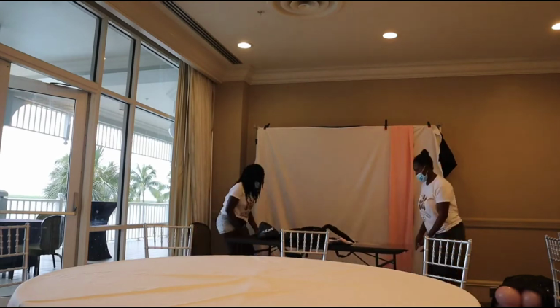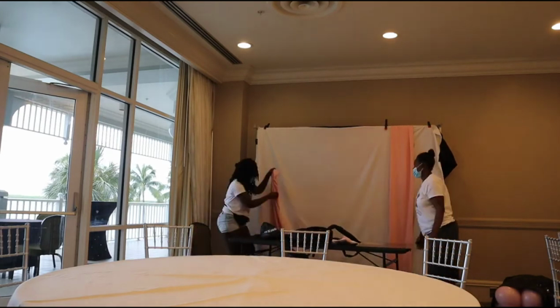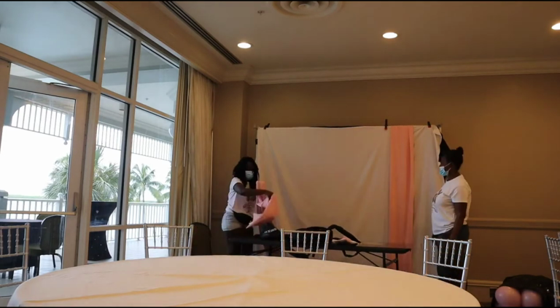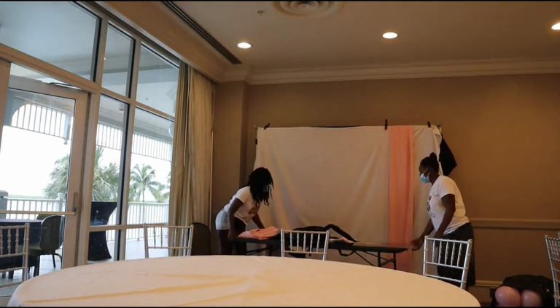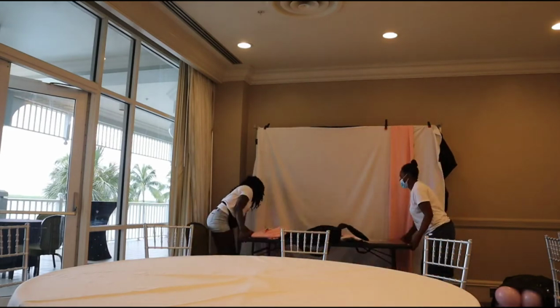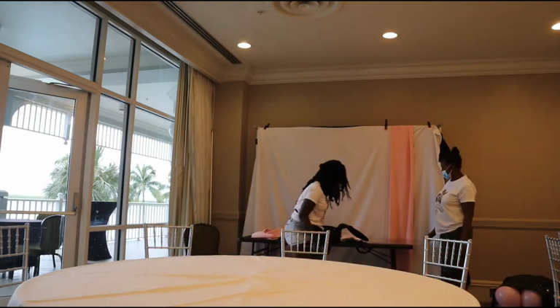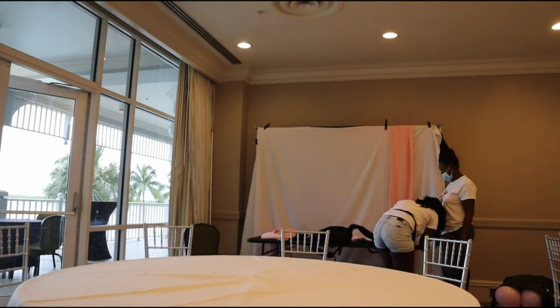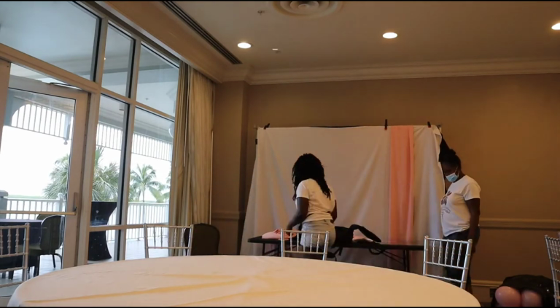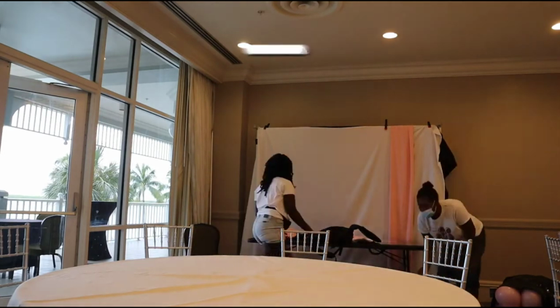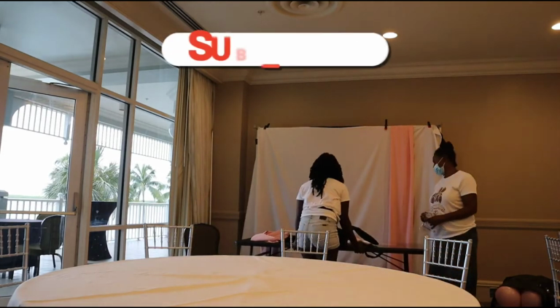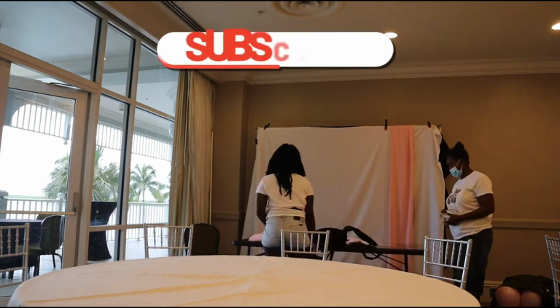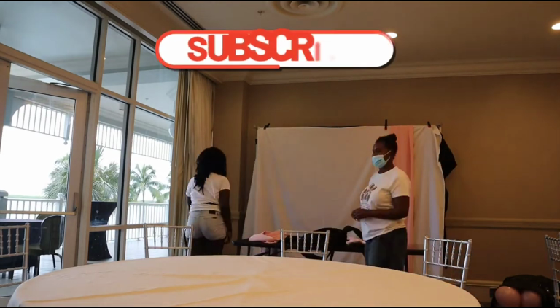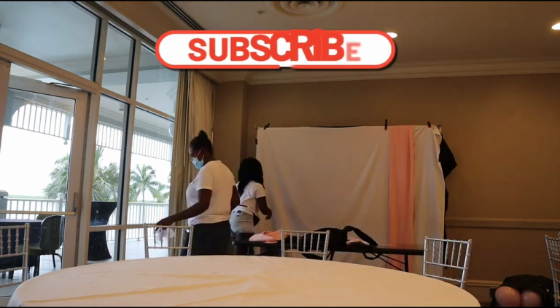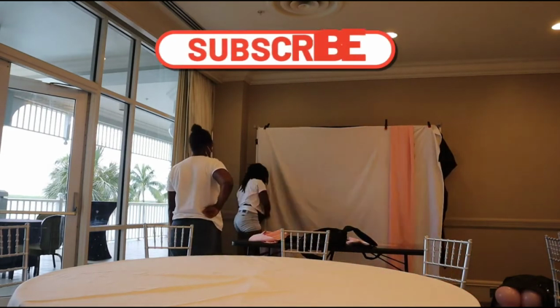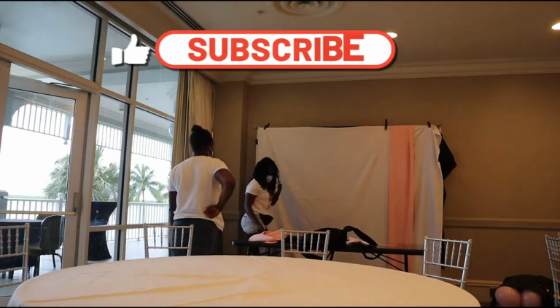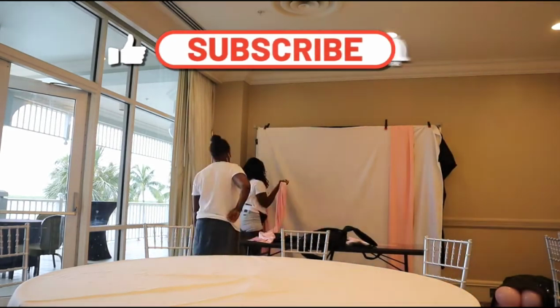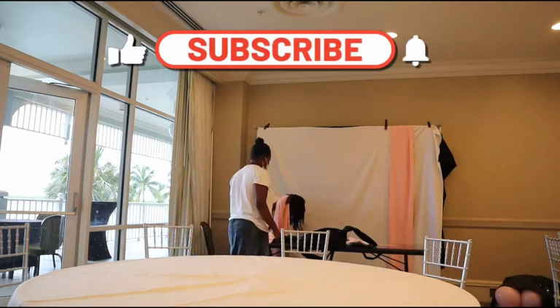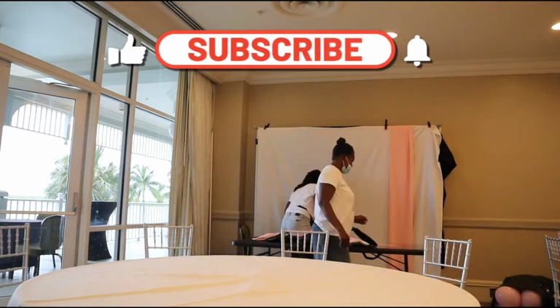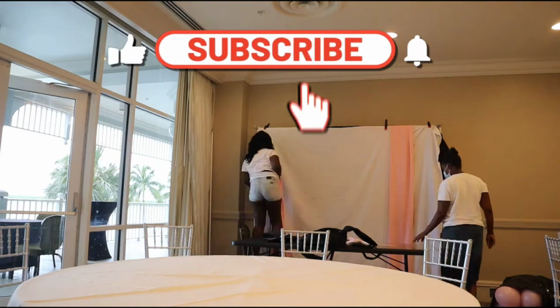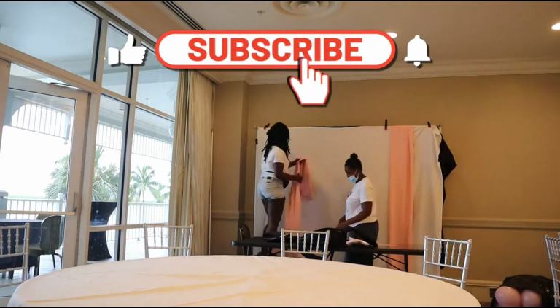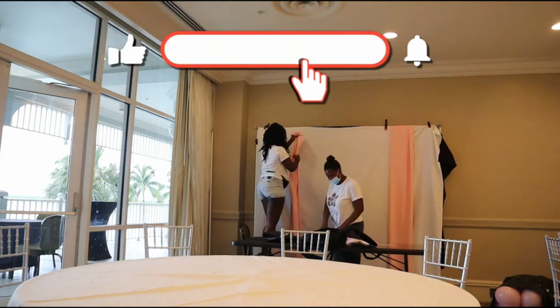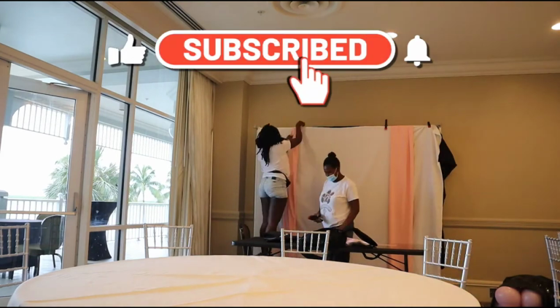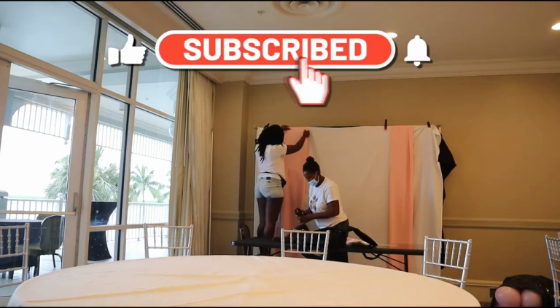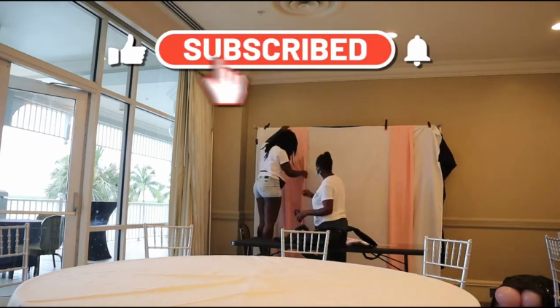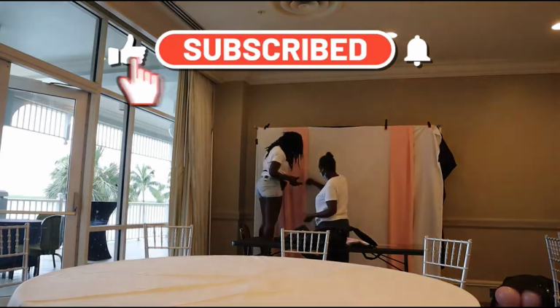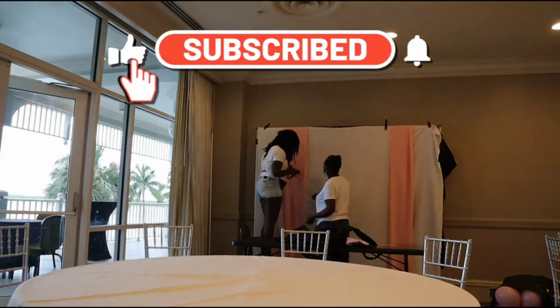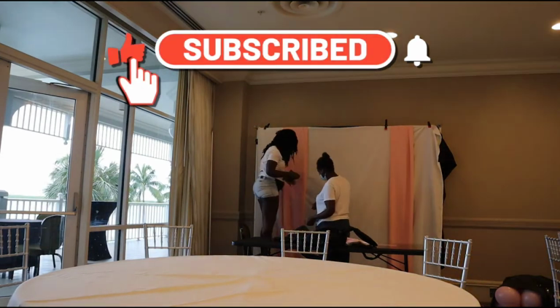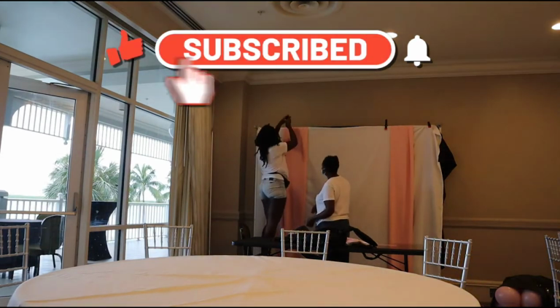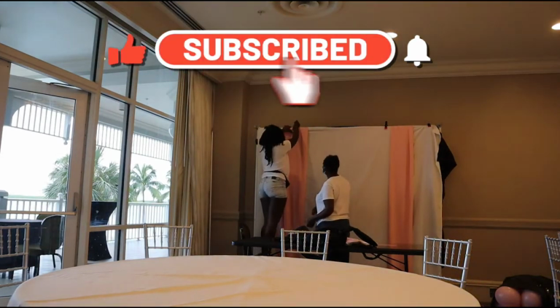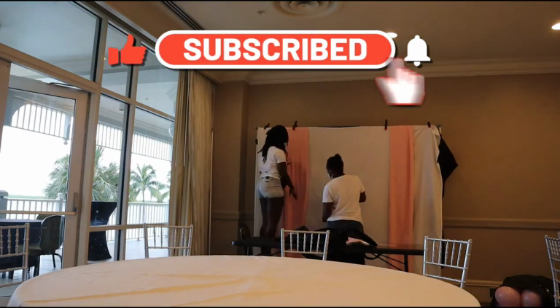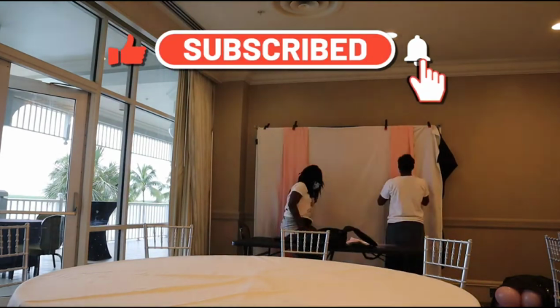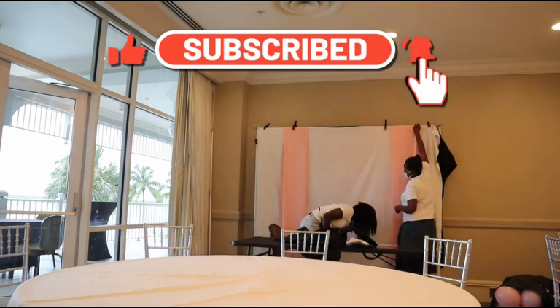If you are enjoying this video, don't forget to like, comment down below what you think, and subscribe.